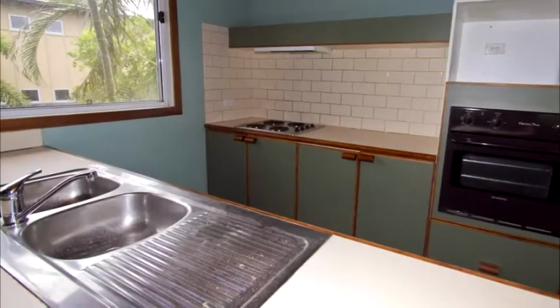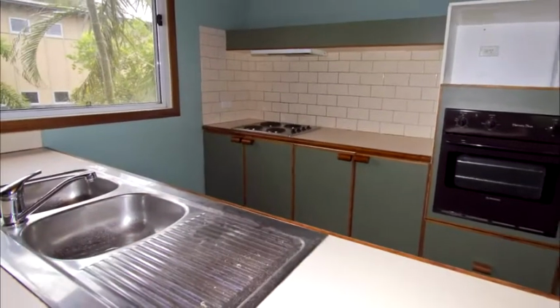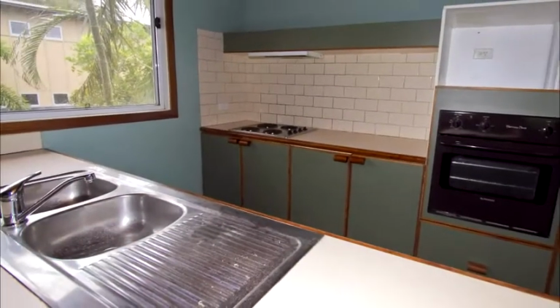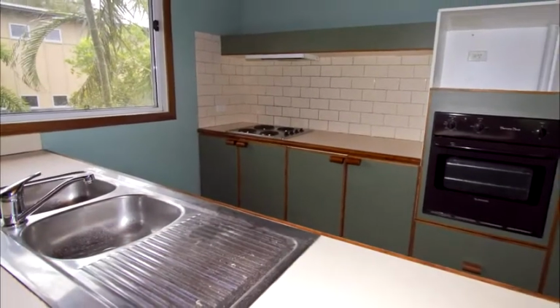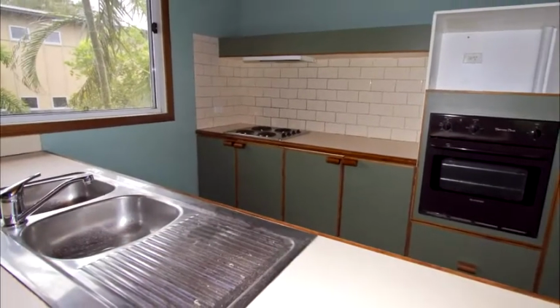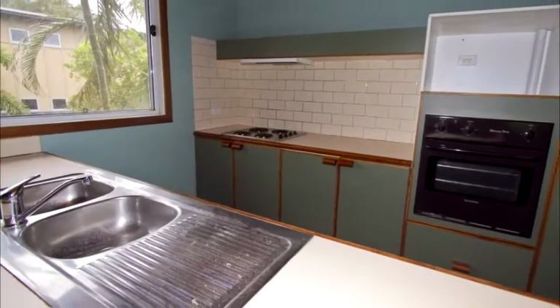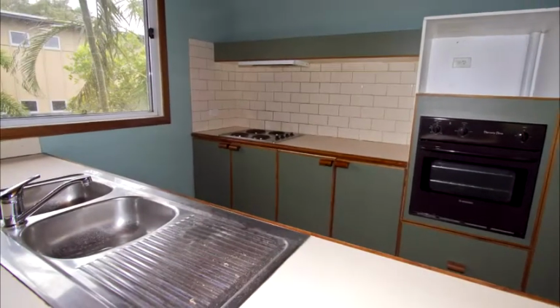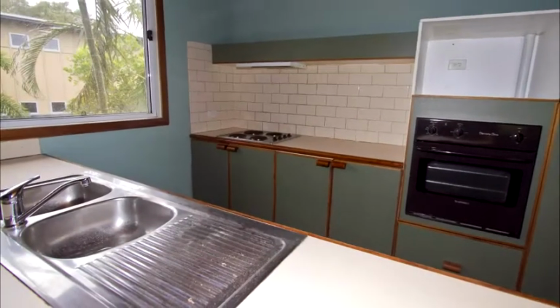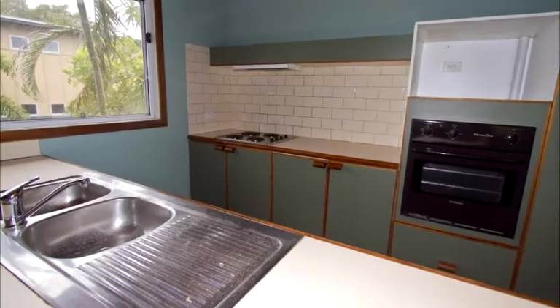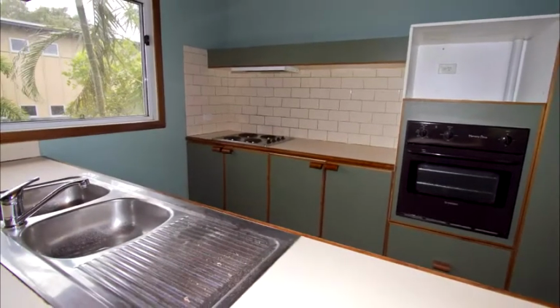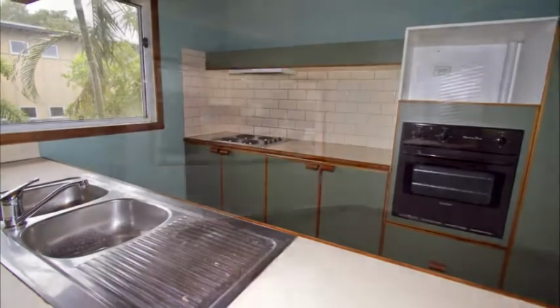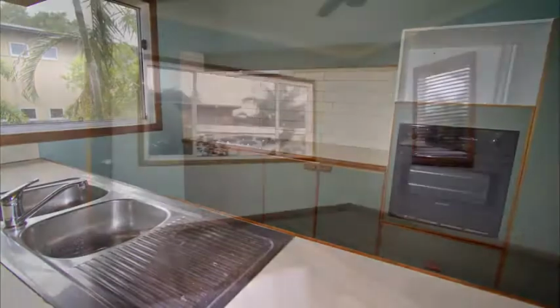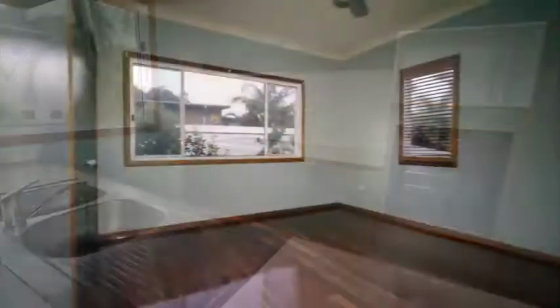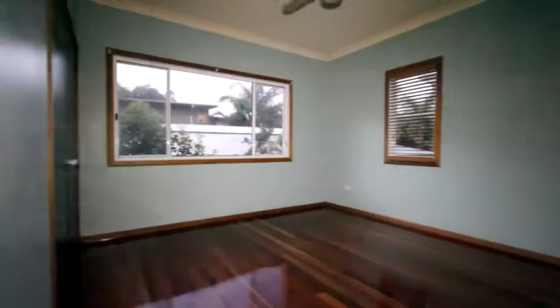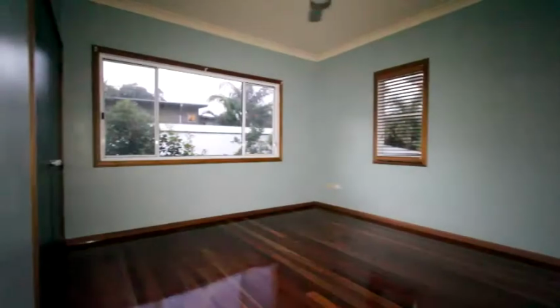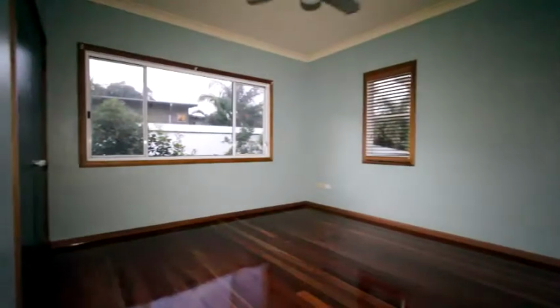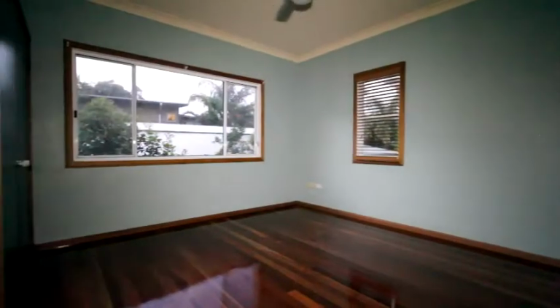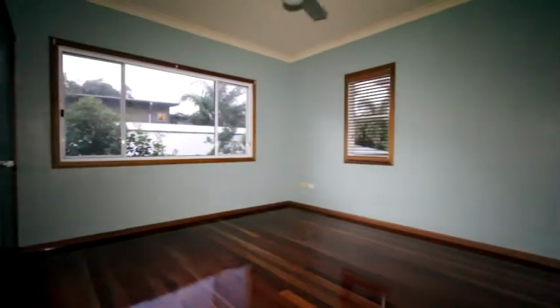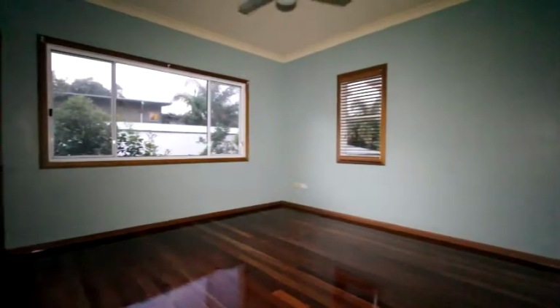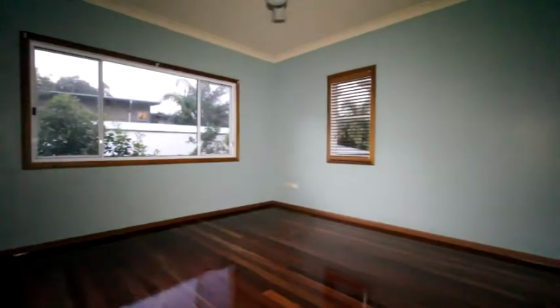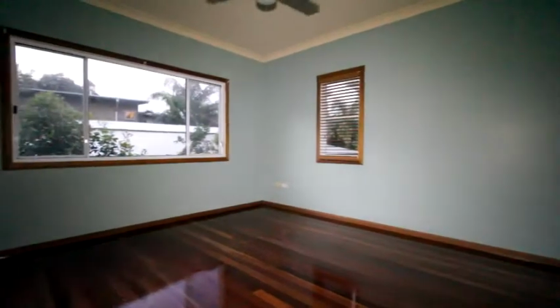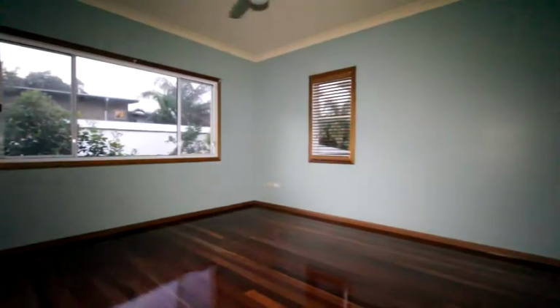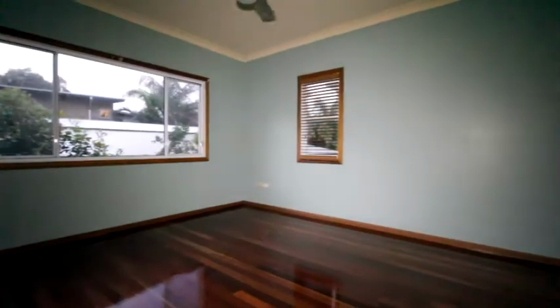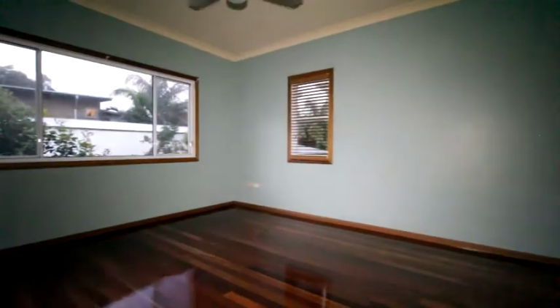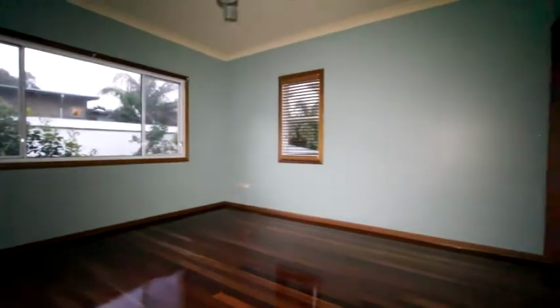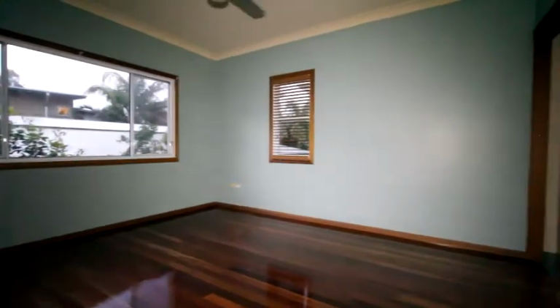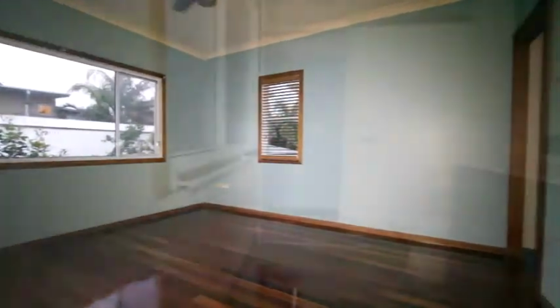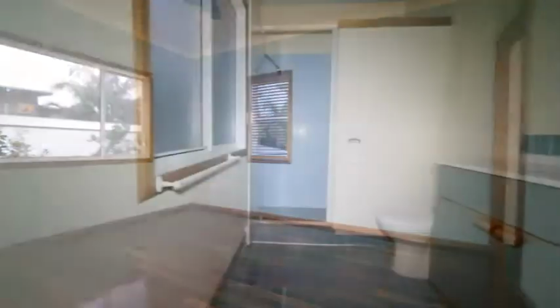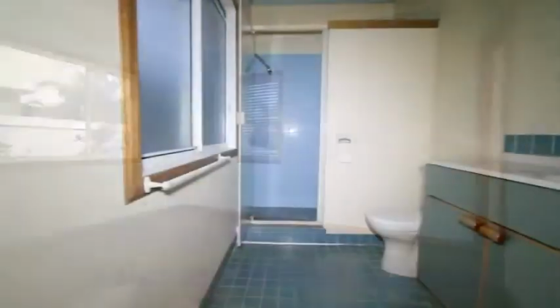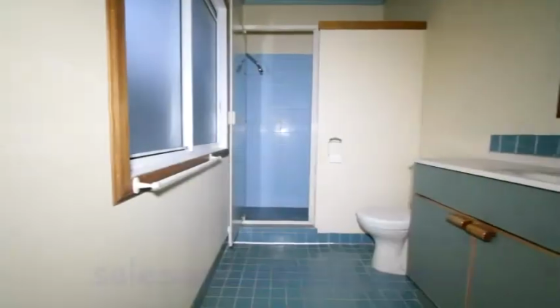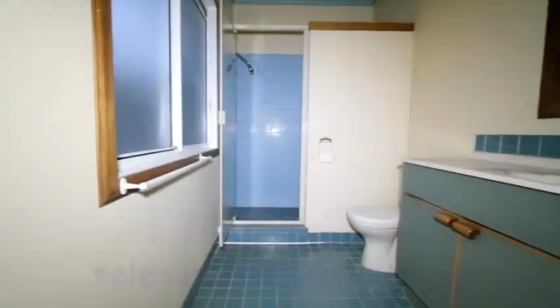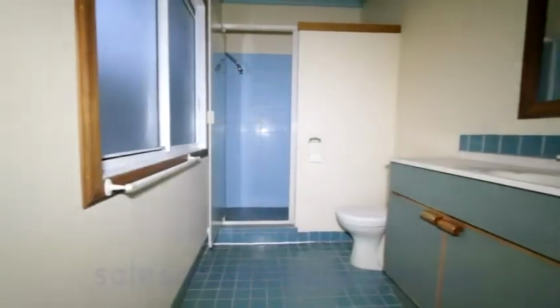The kitchen is a little bit dated but is fully functional, with a wall oven, dishwasher, and stainless steel sink.